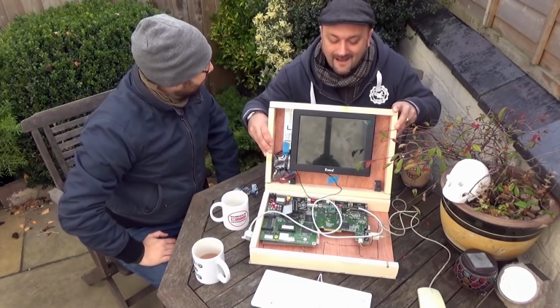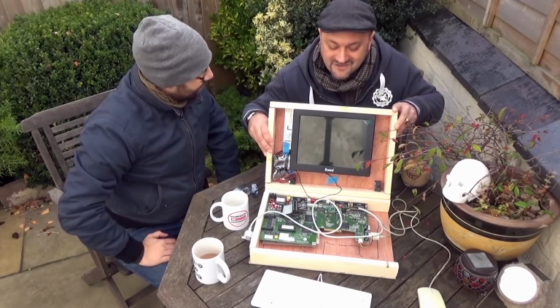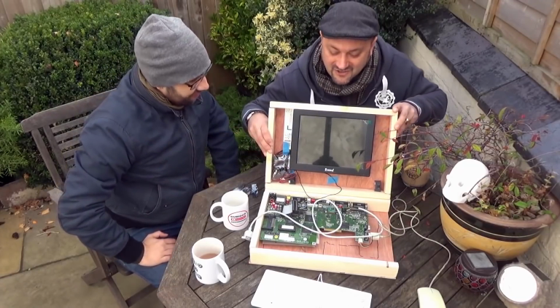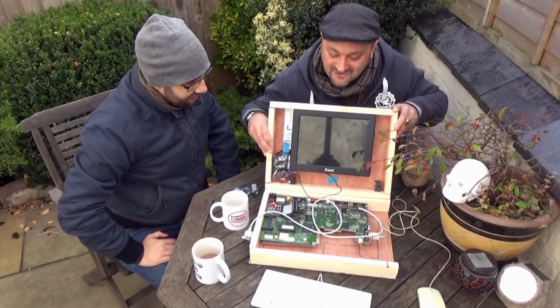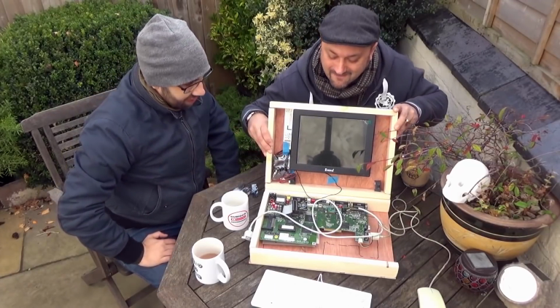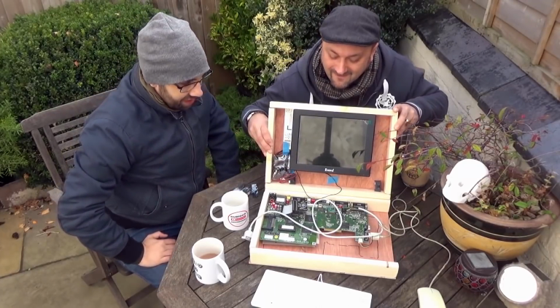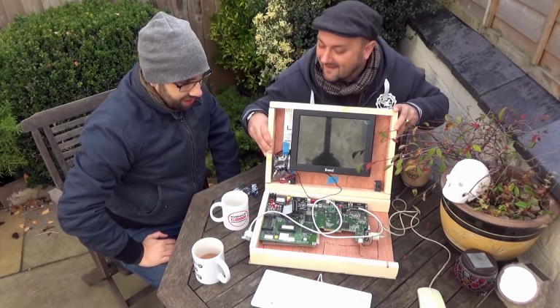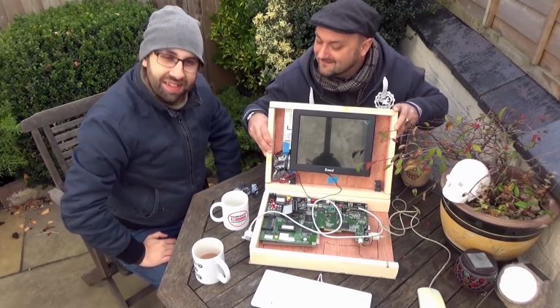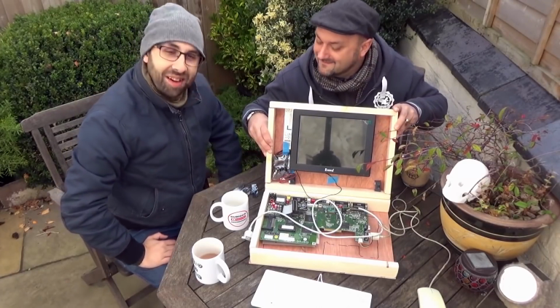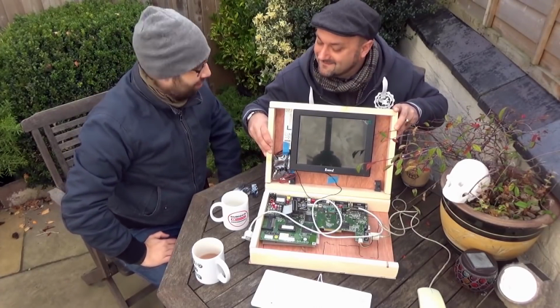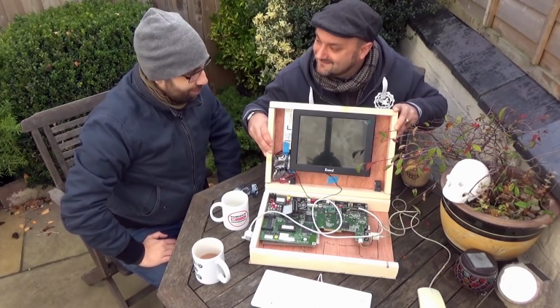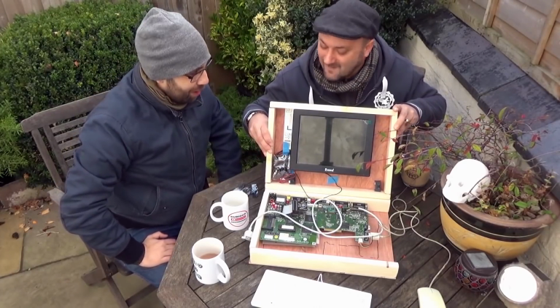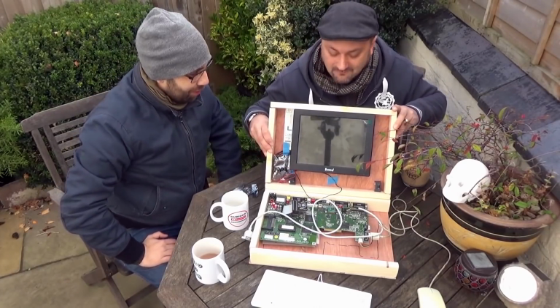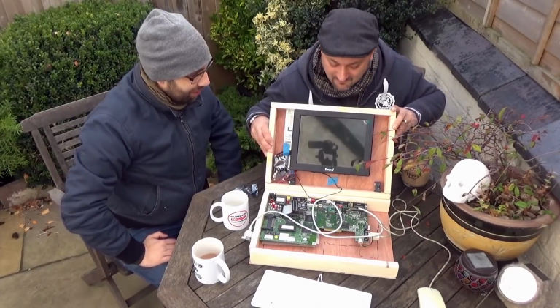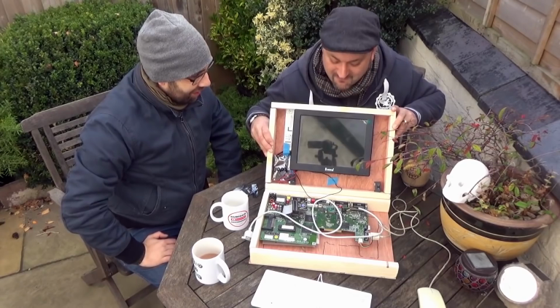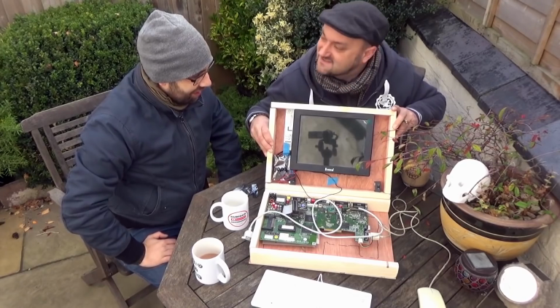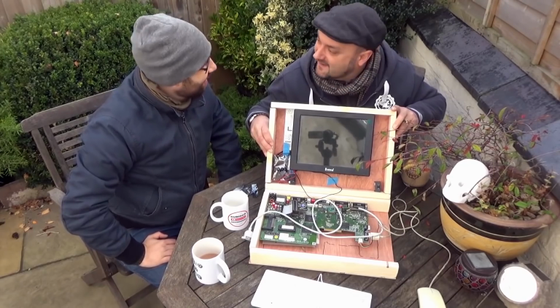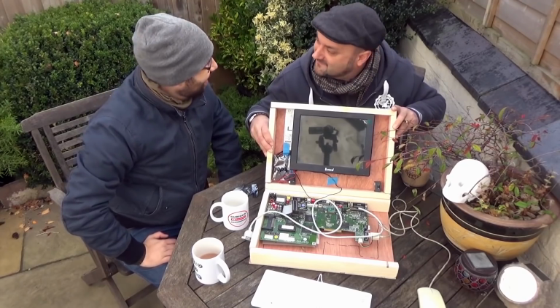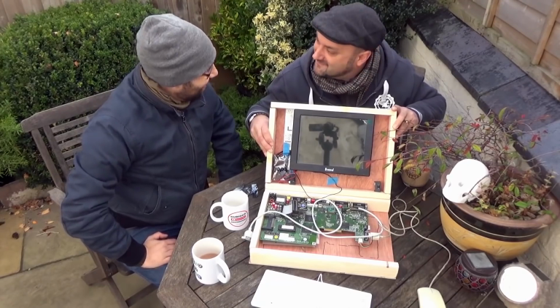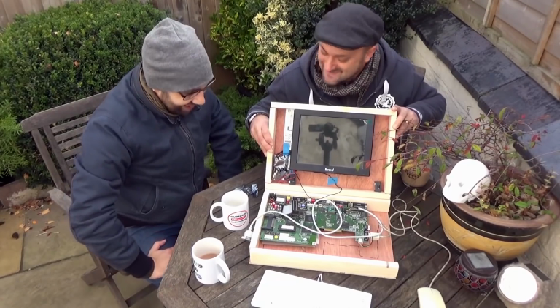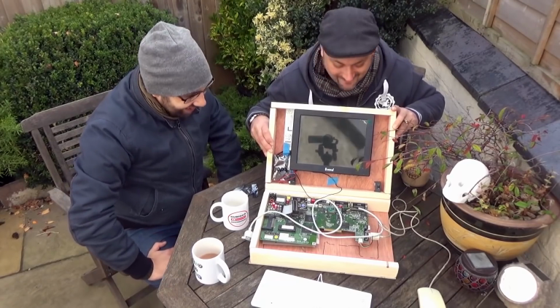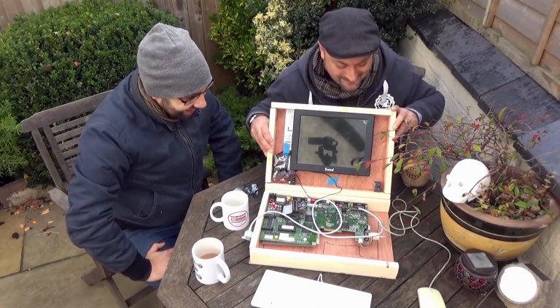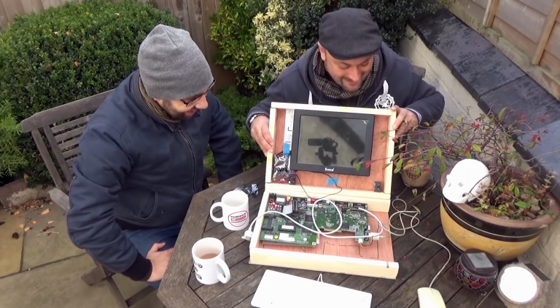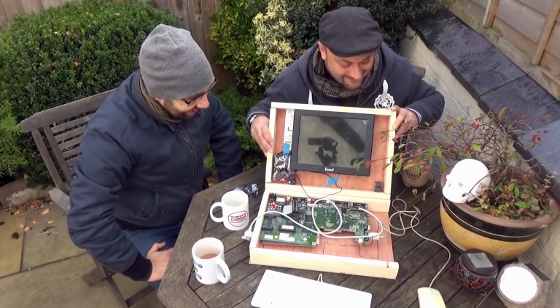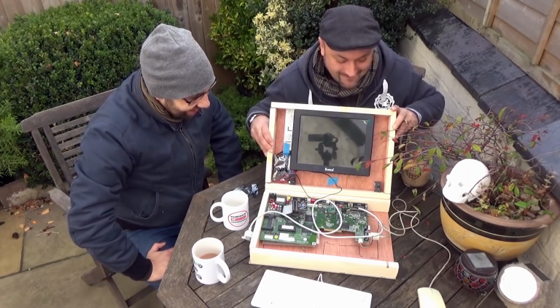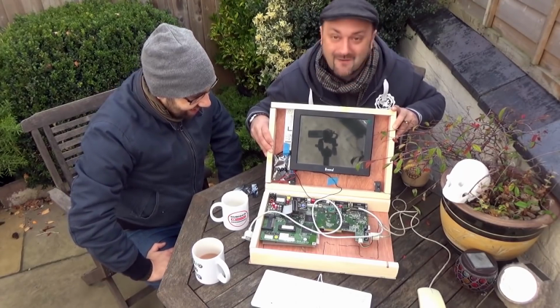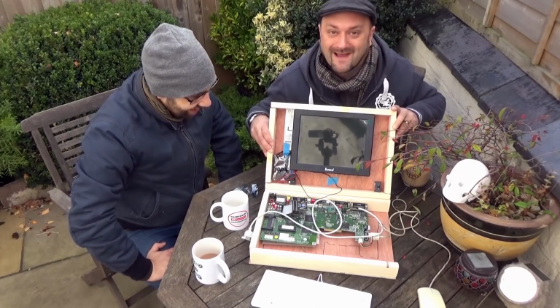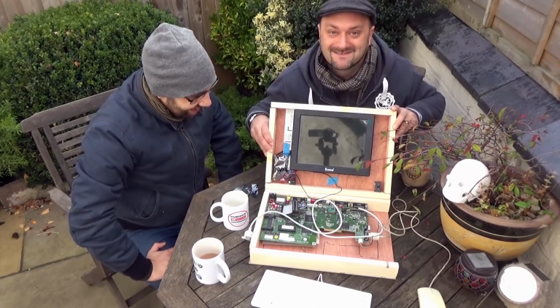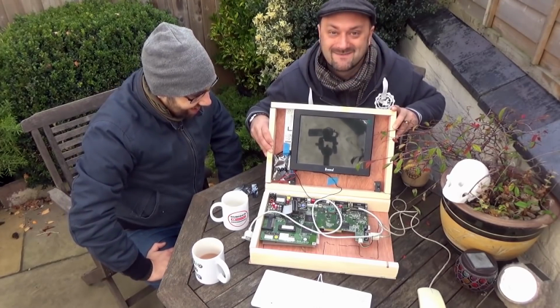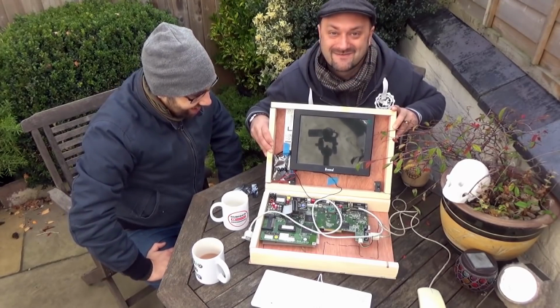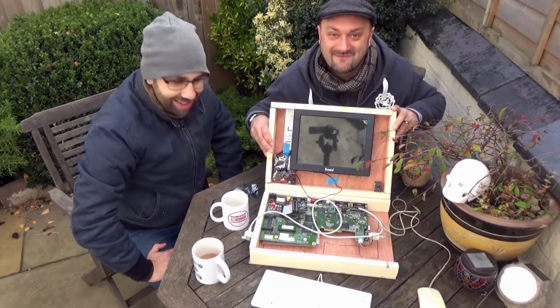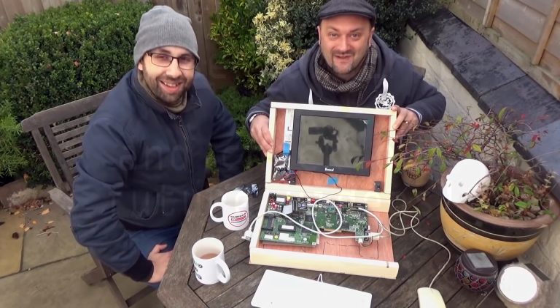It should look something like that. Beautiful - well, a bit prettier hopefully when we're done. Can't wait, this is going to be great fun.